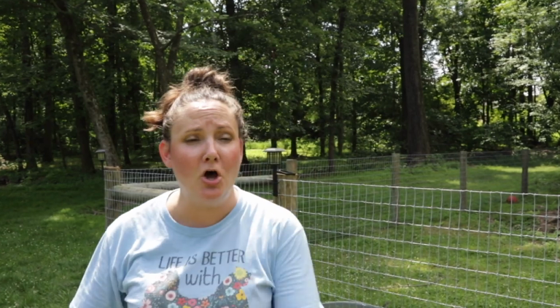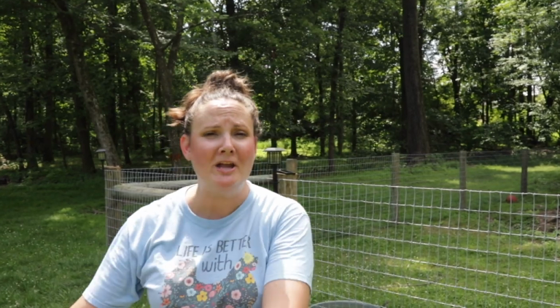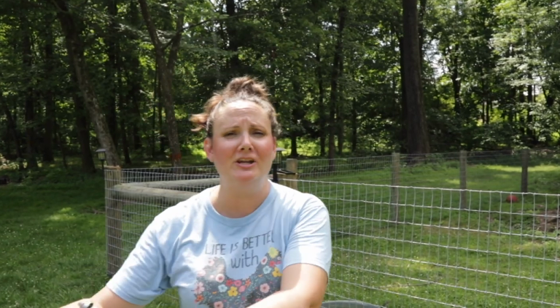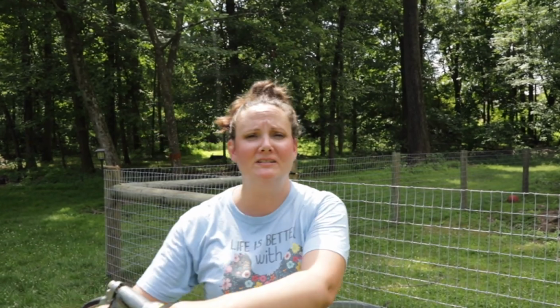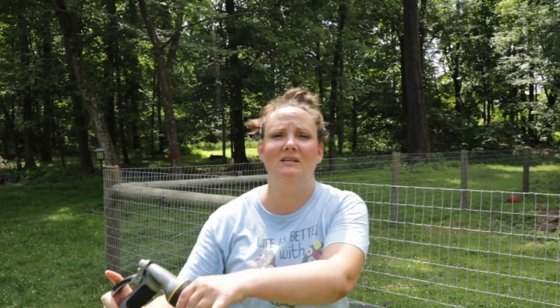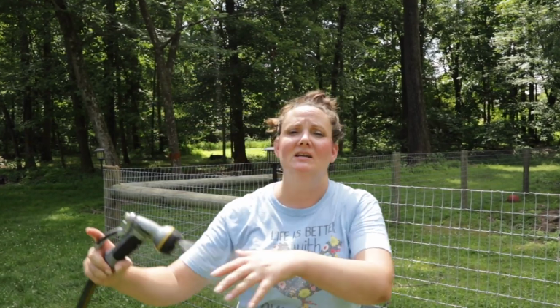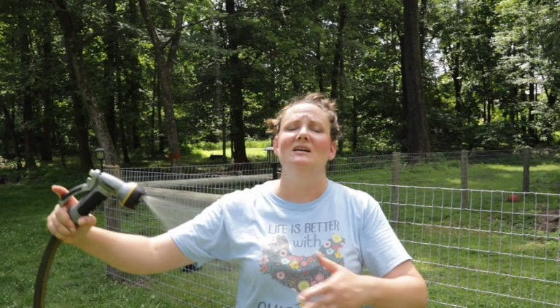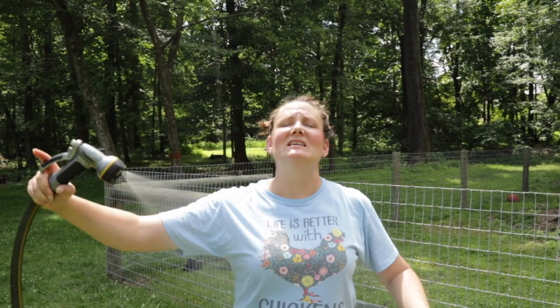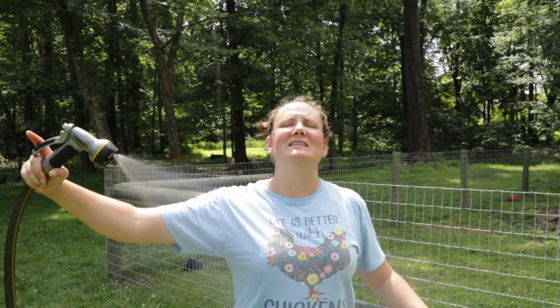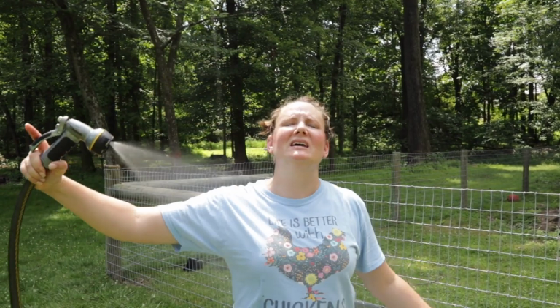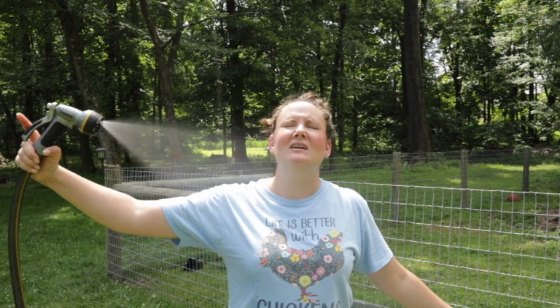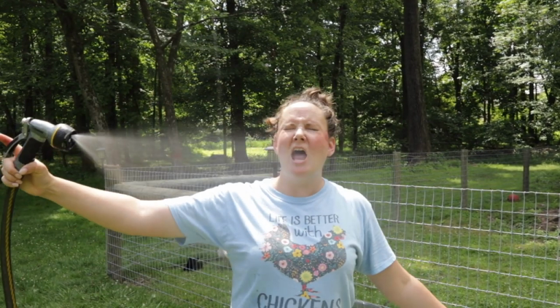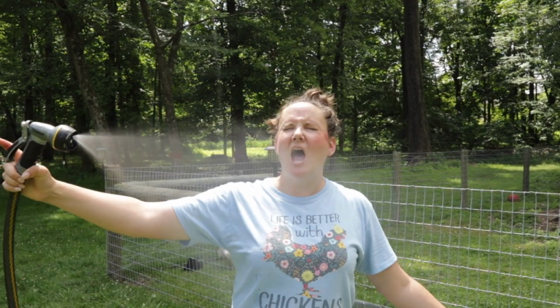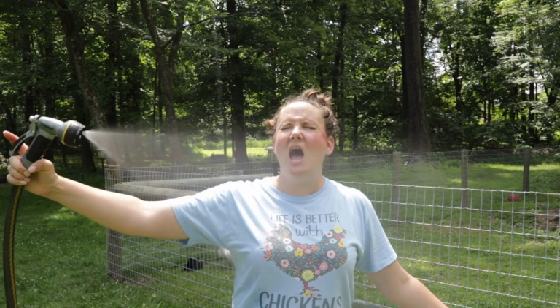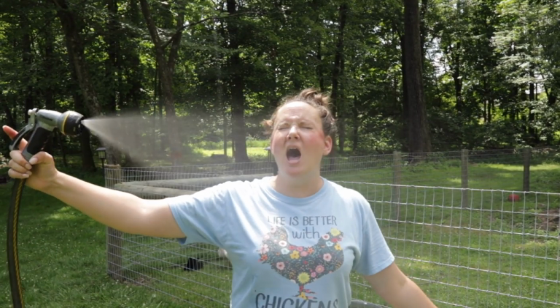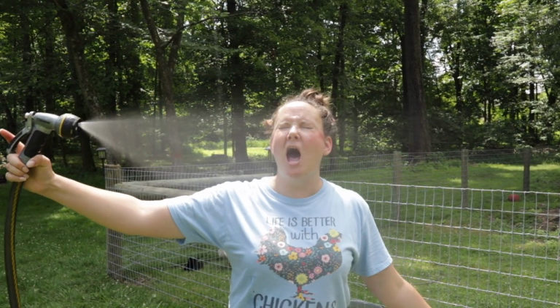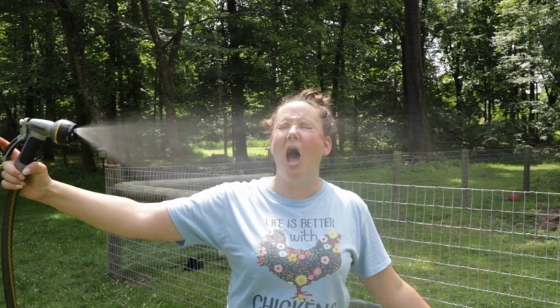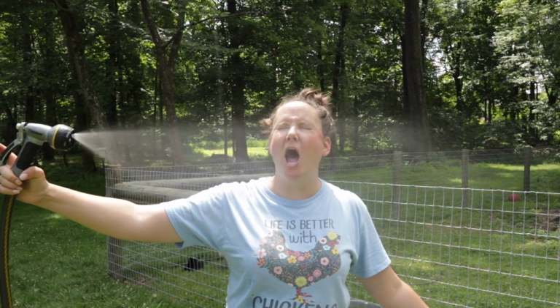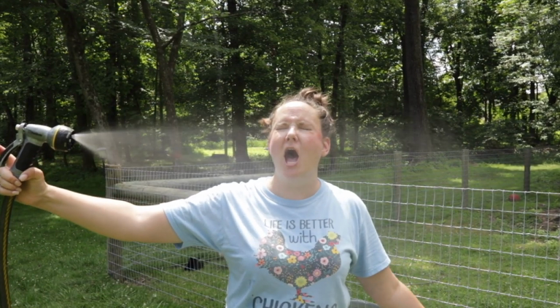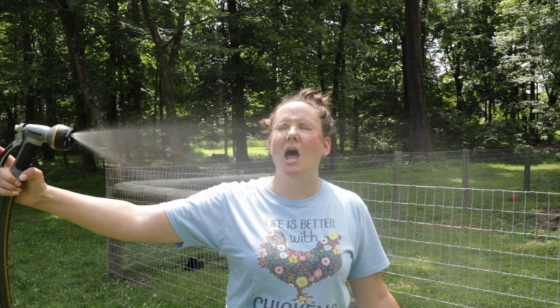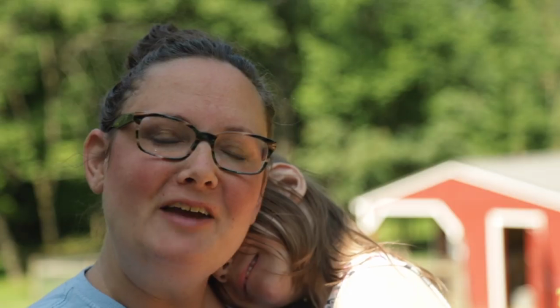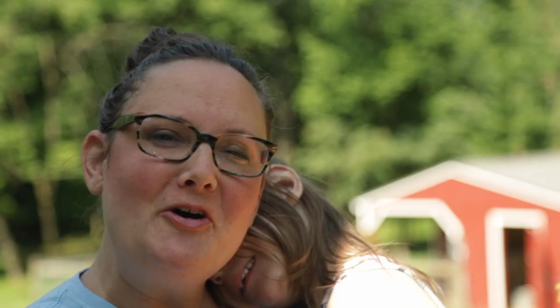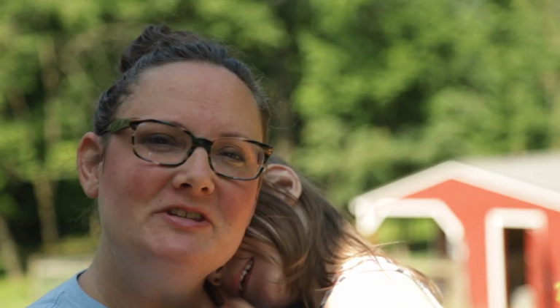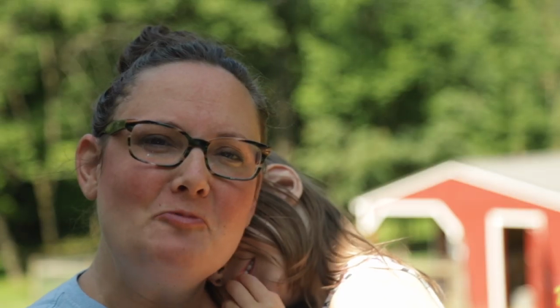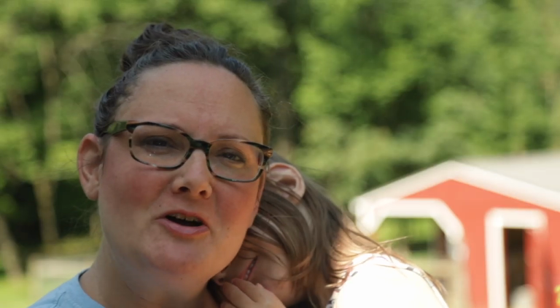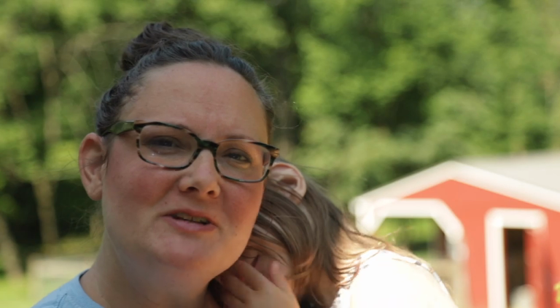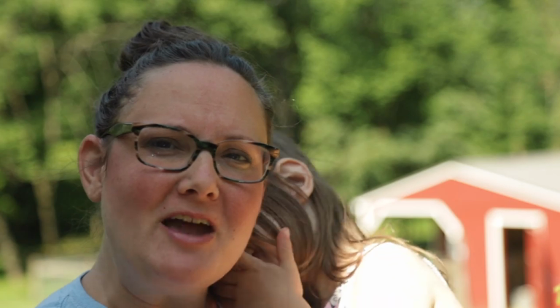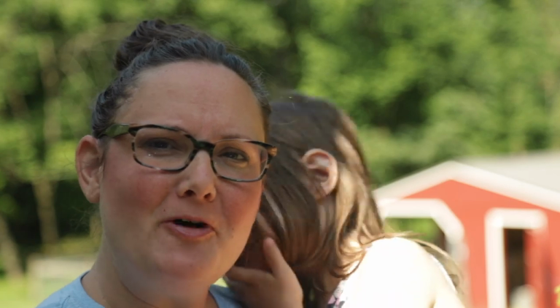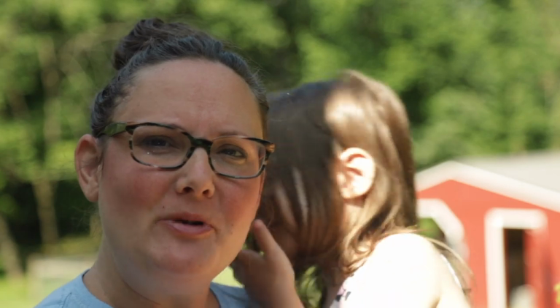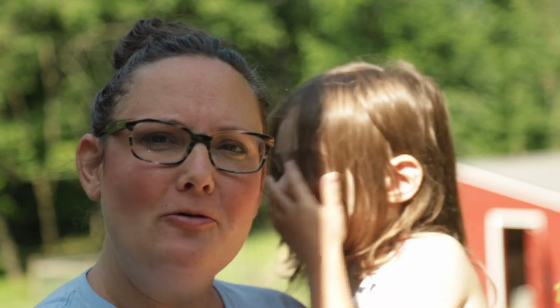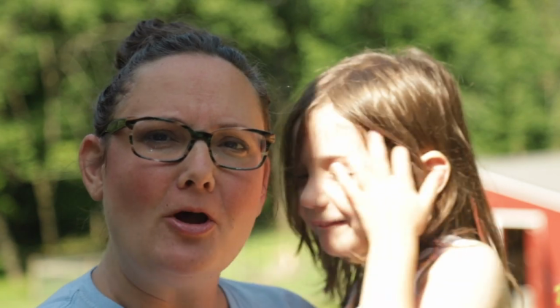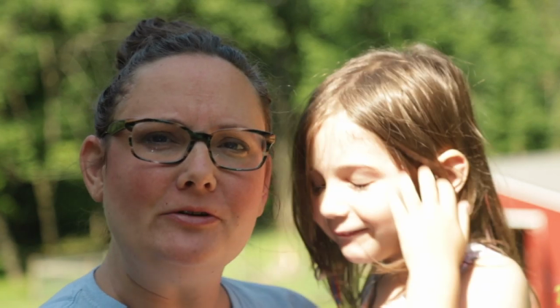Oh my goodness, it's hot! Hey folks, welcome to Life on Beagle Road.